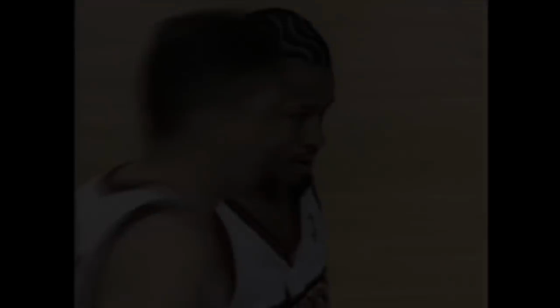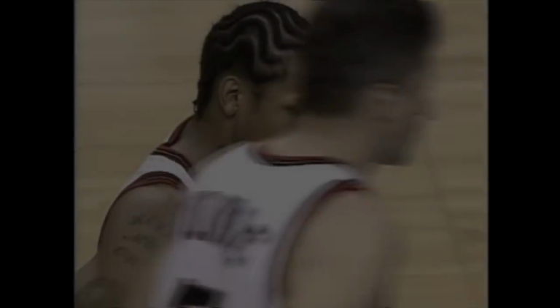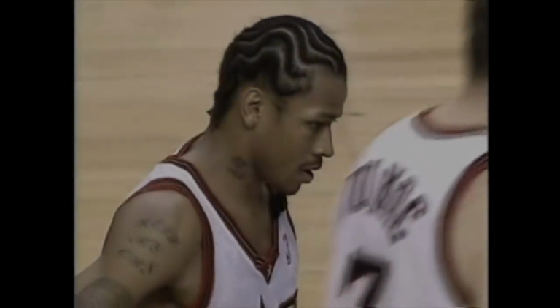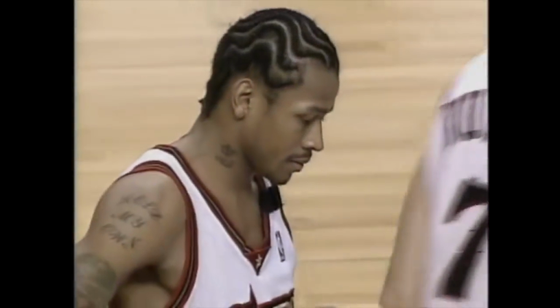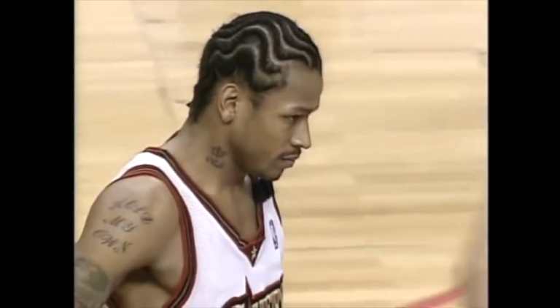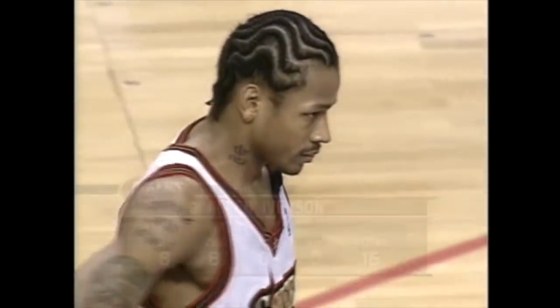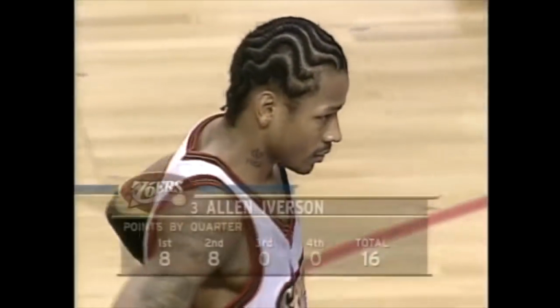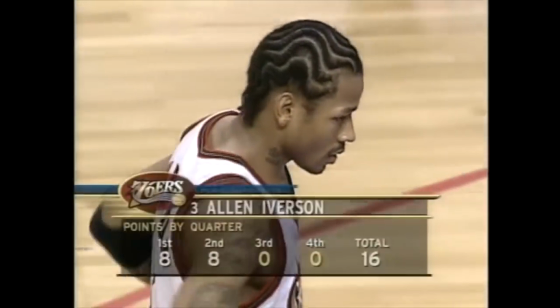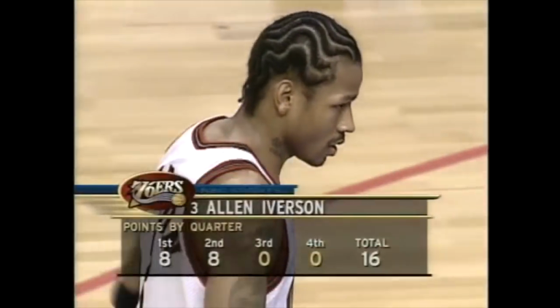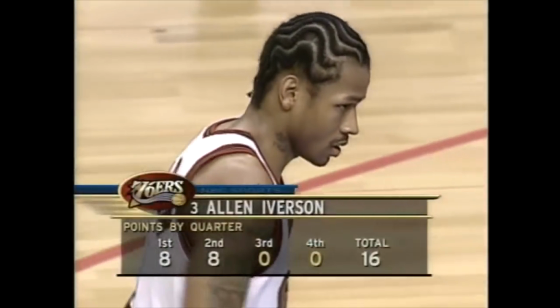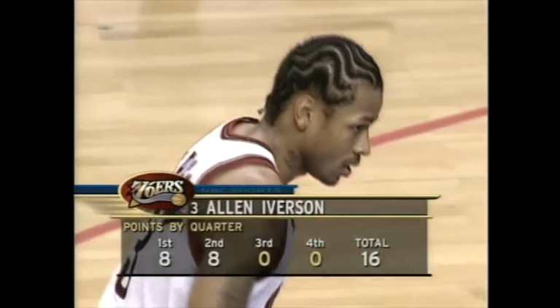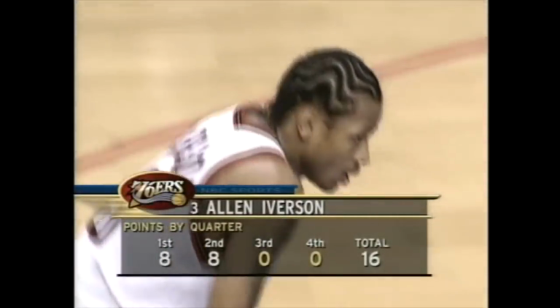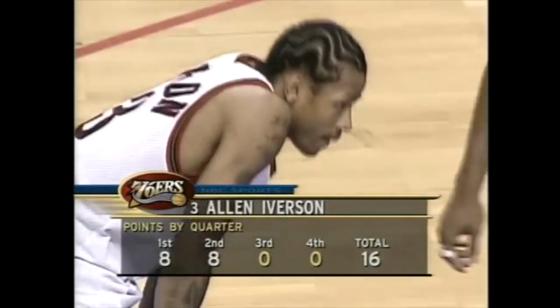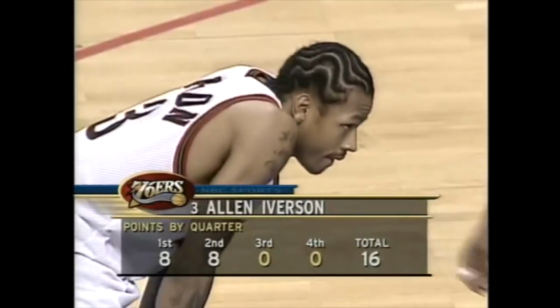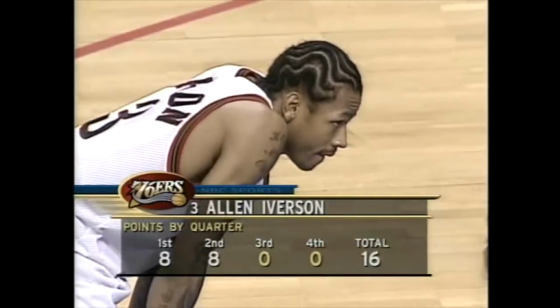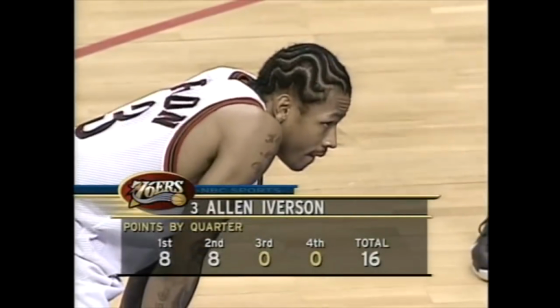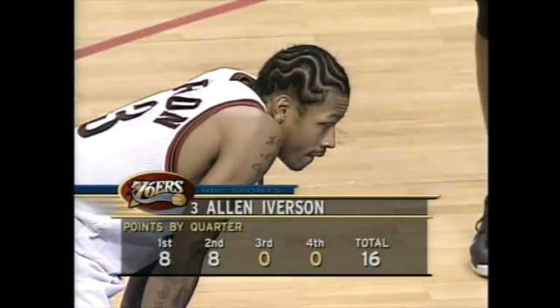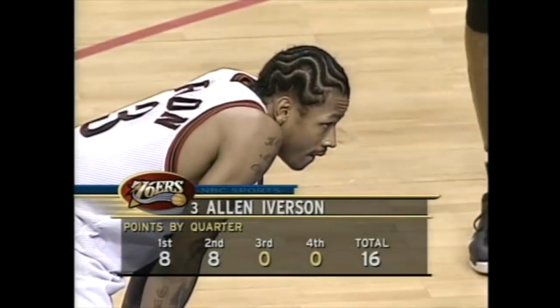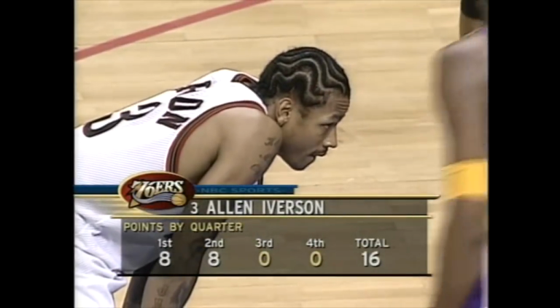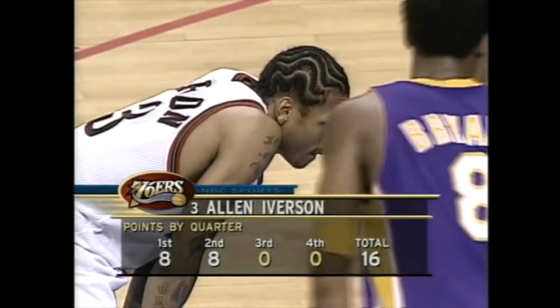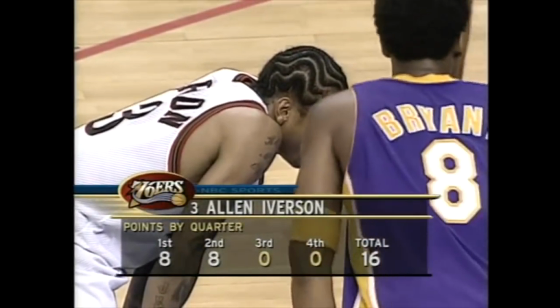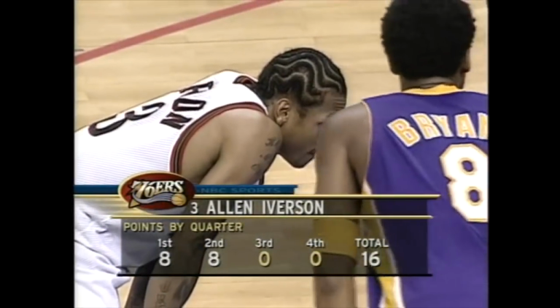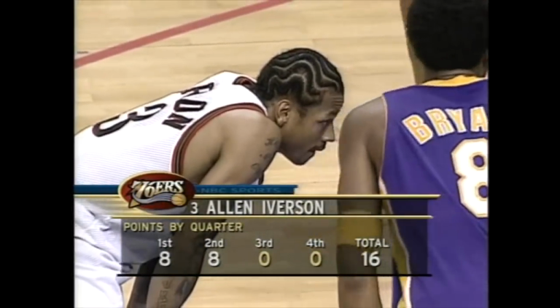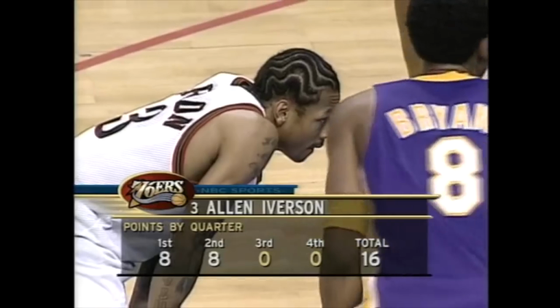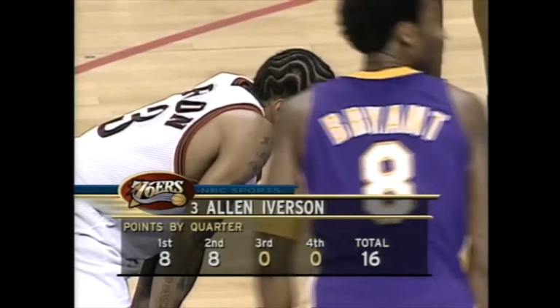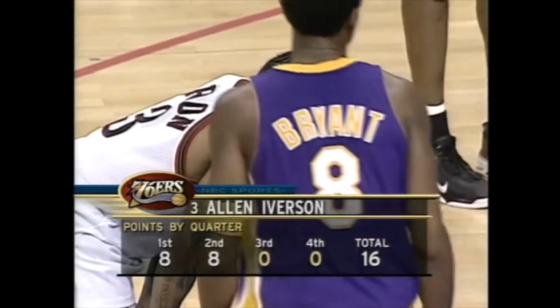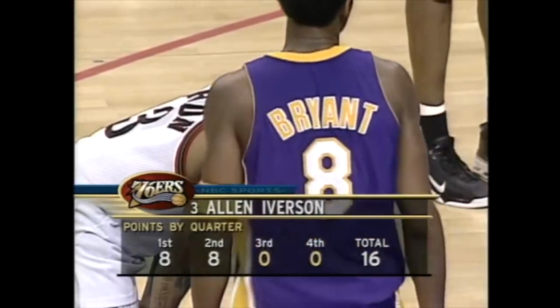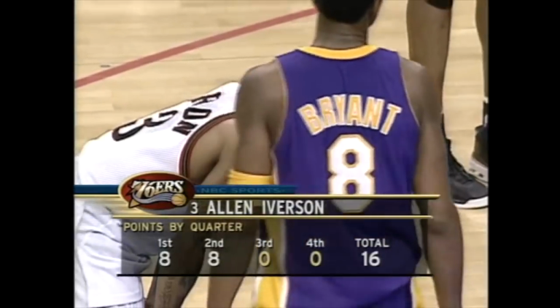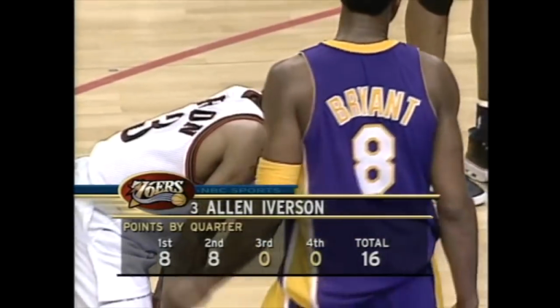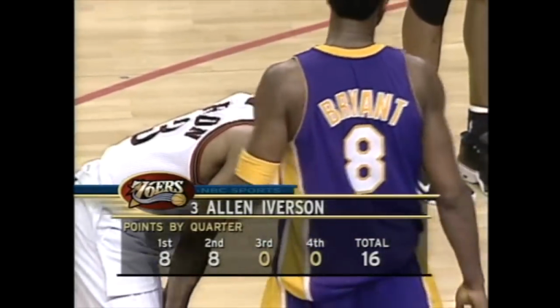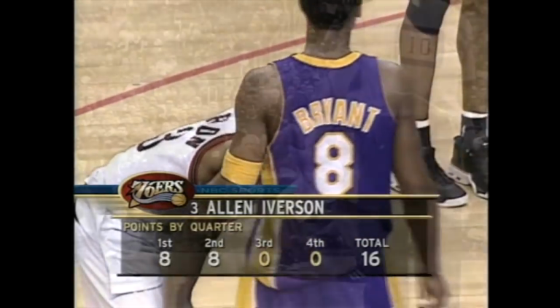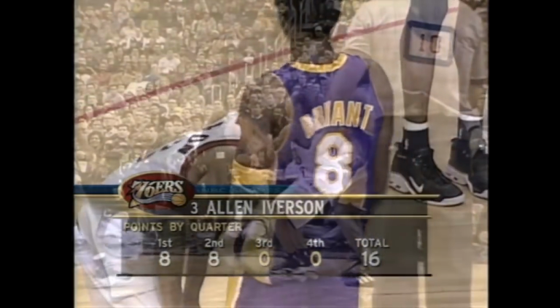On February 20, 2000, Phil Jackson put Kobe Bryant on Allen Iverson after Iverson dropped 16 in the first half. This is what happened next.